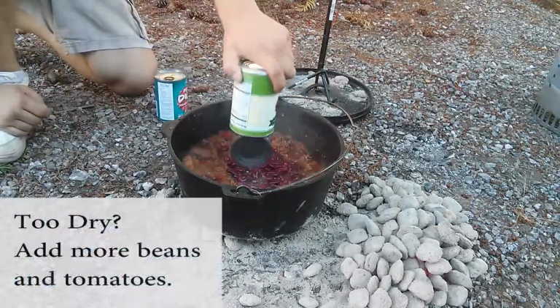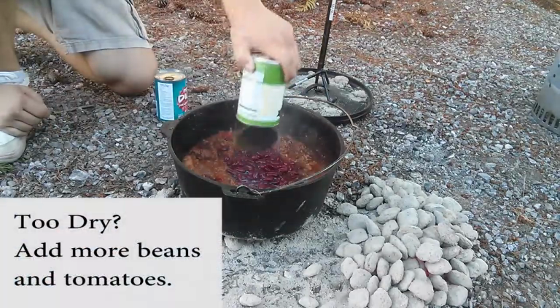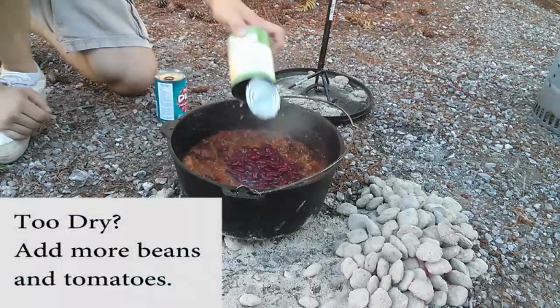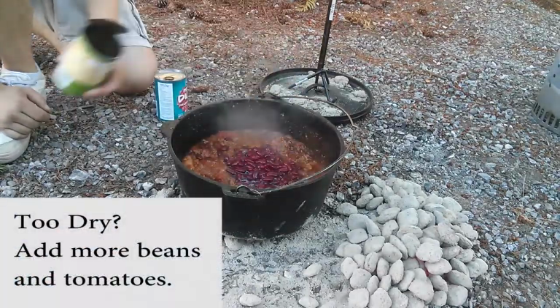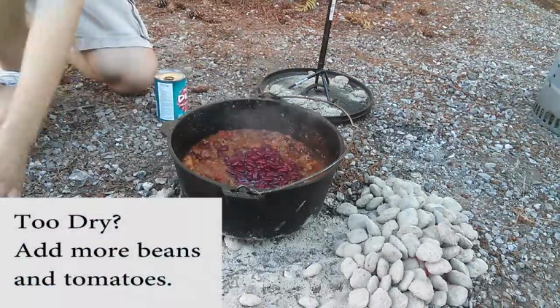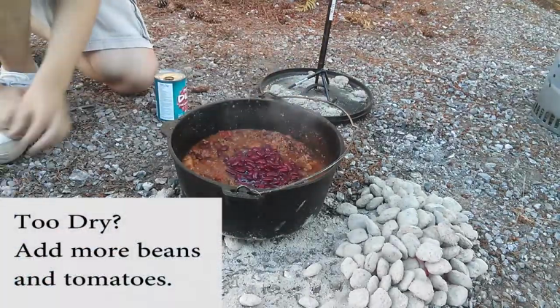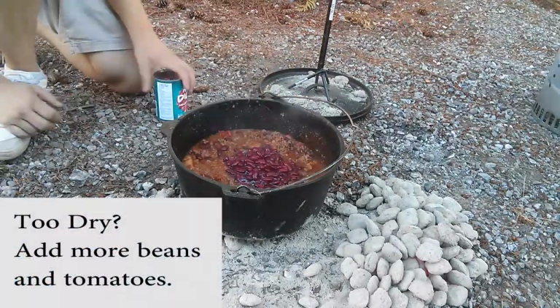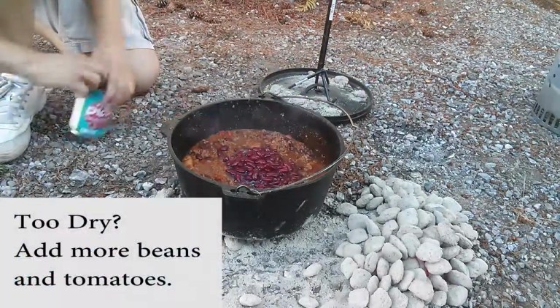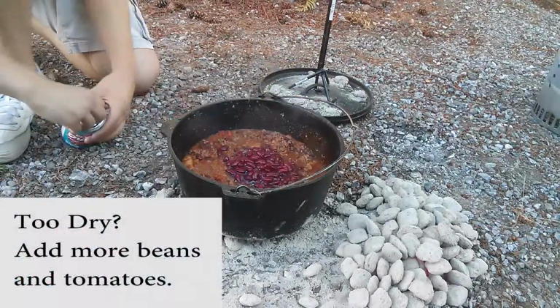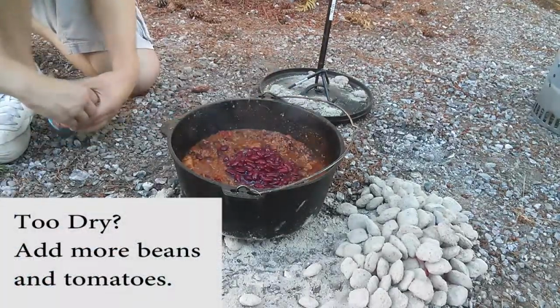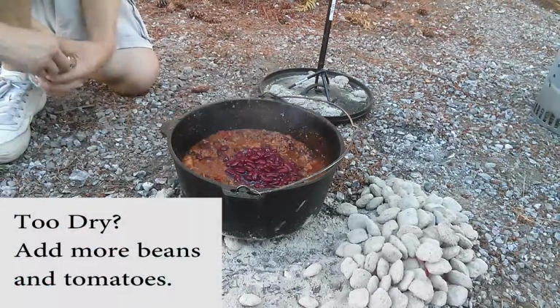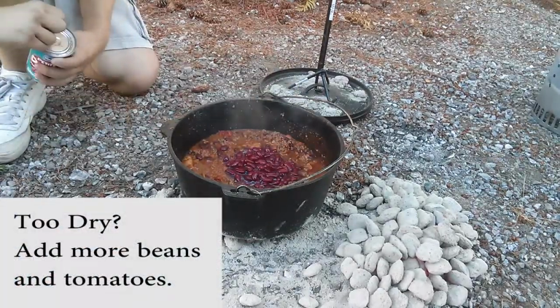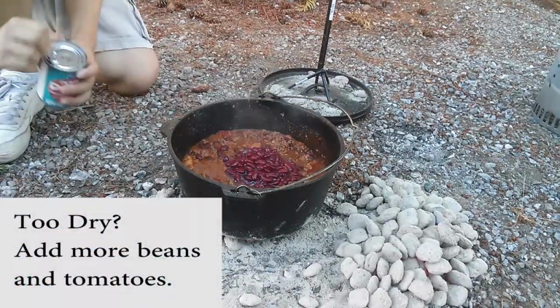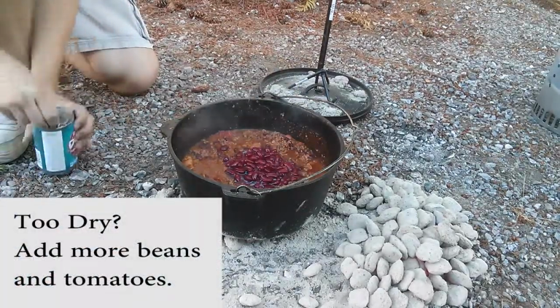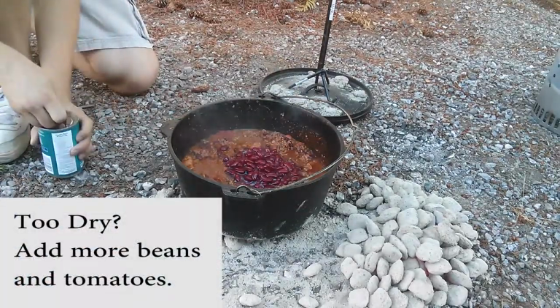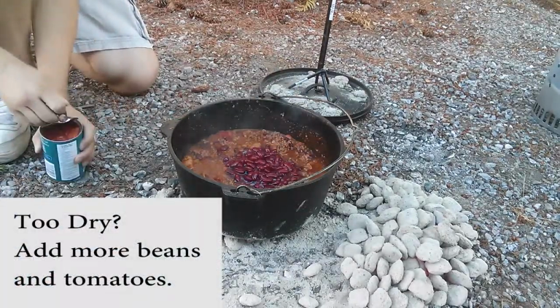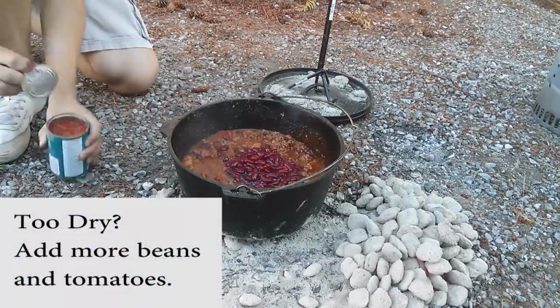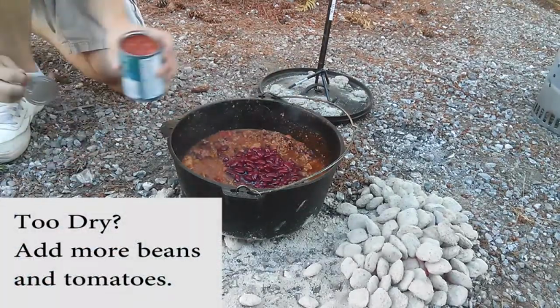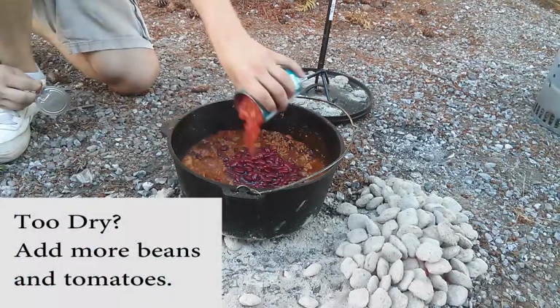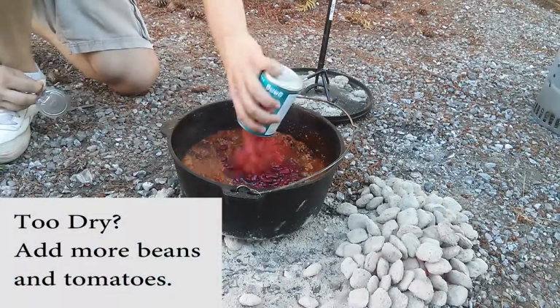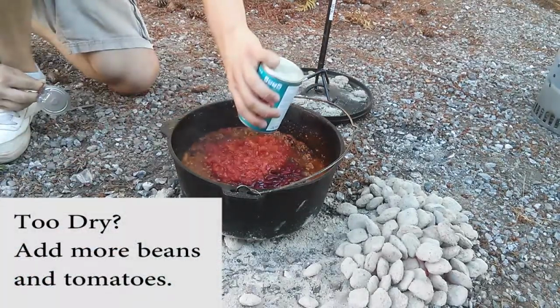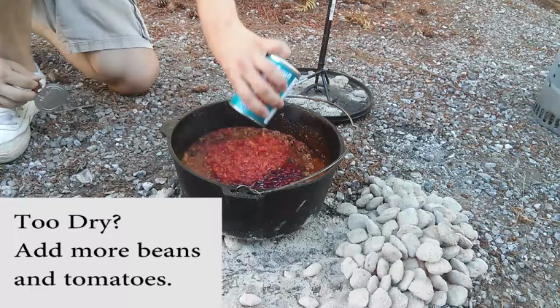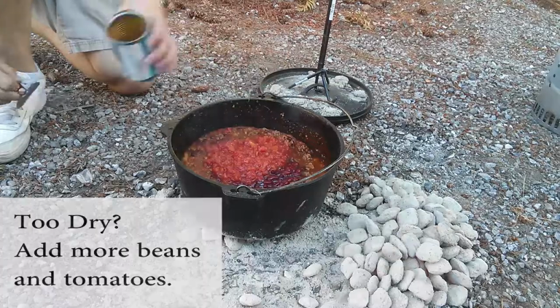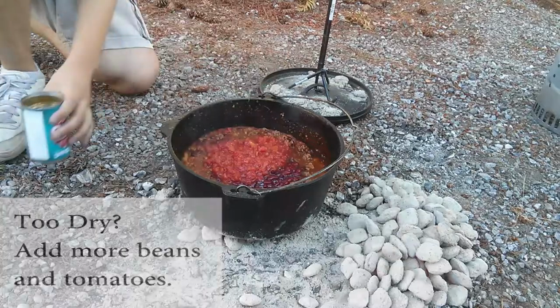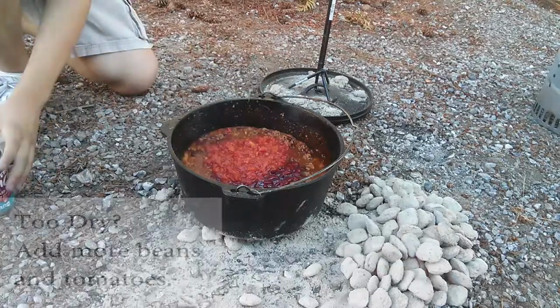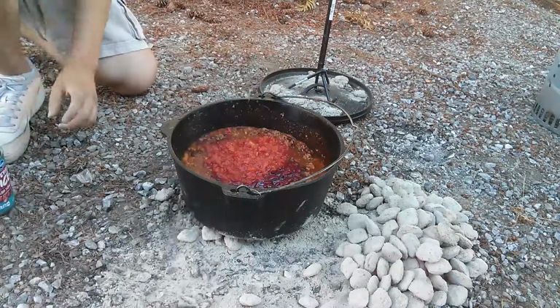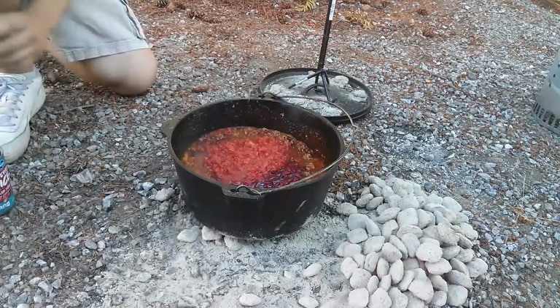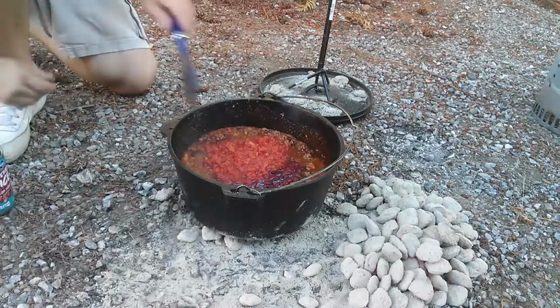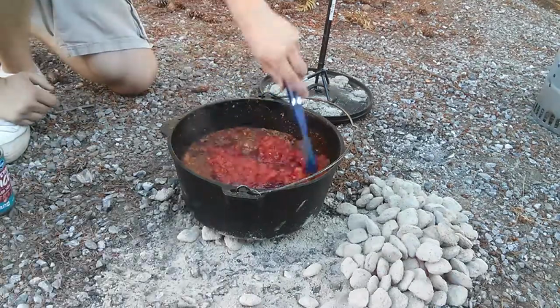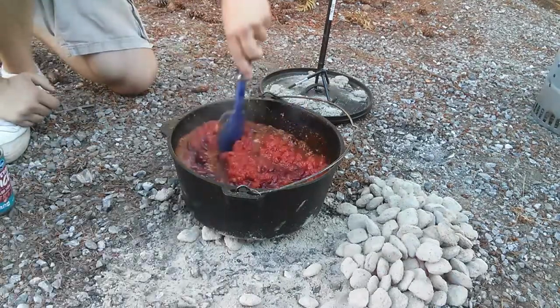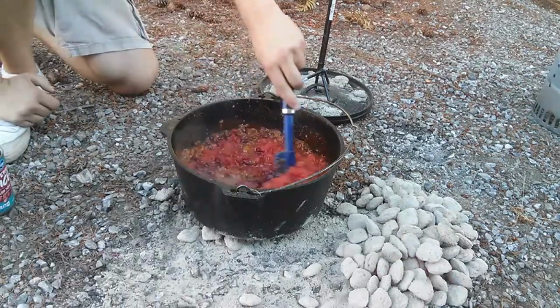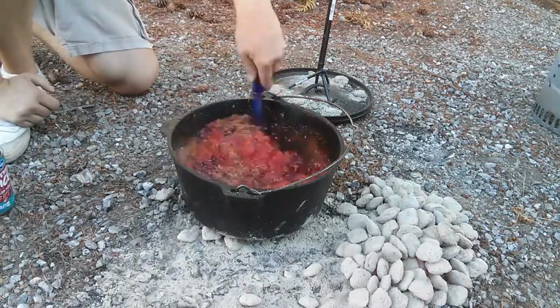I wanted more liquid and it seemed a little beef-heavy, so I added more beans and tomatoes after a while.